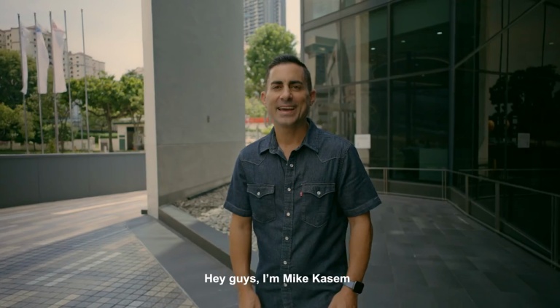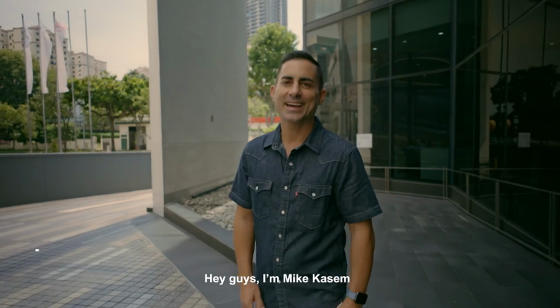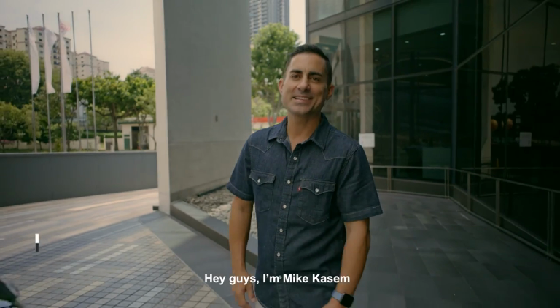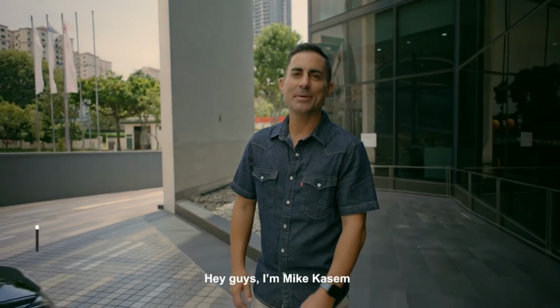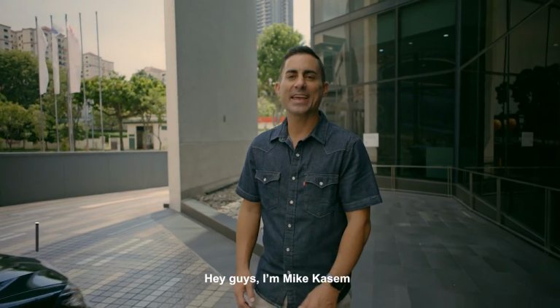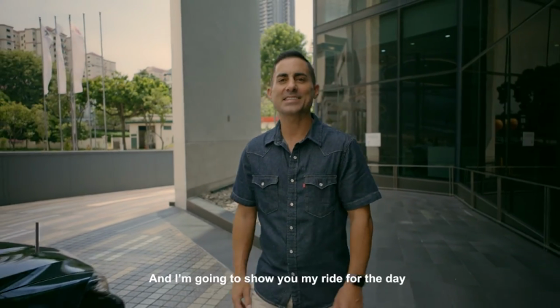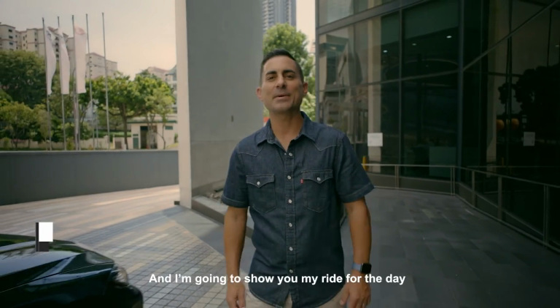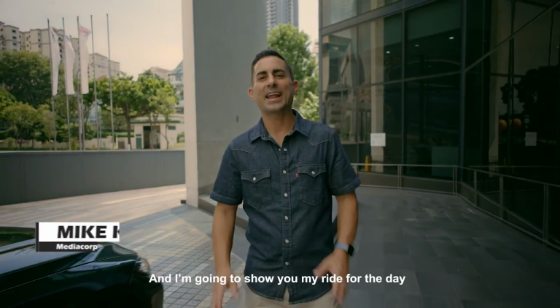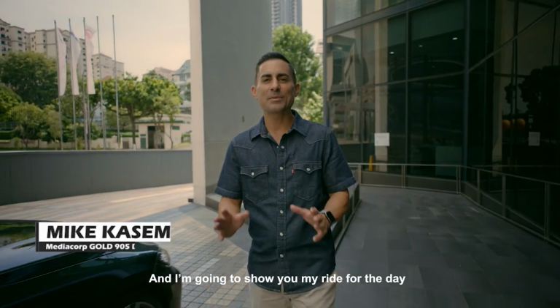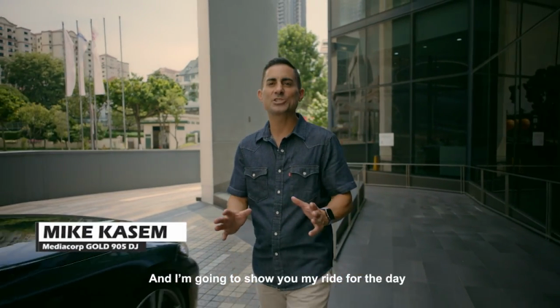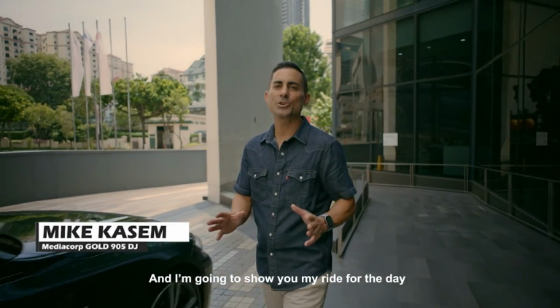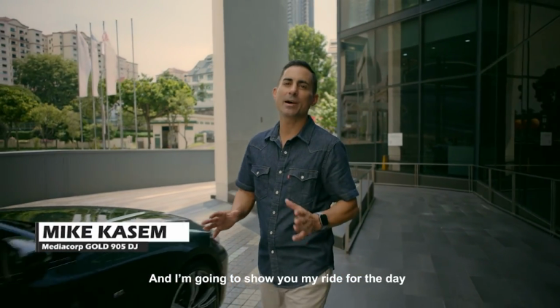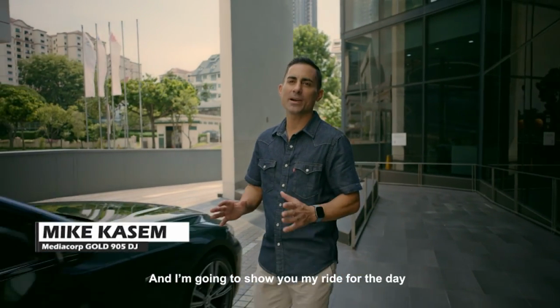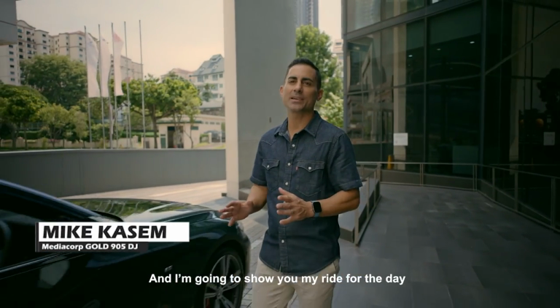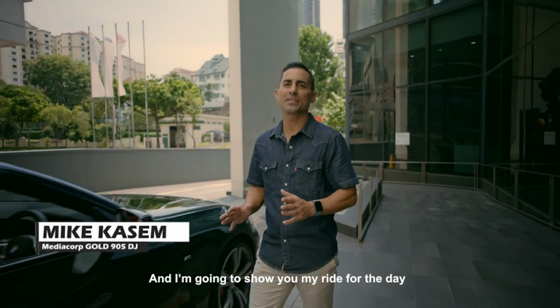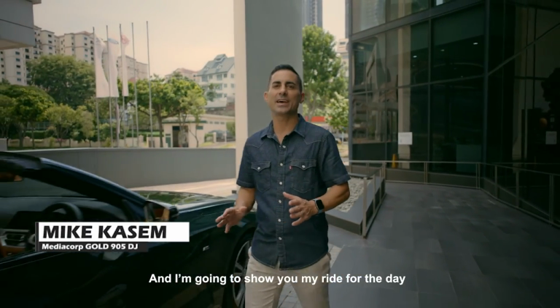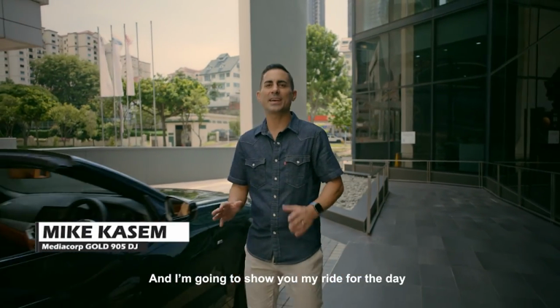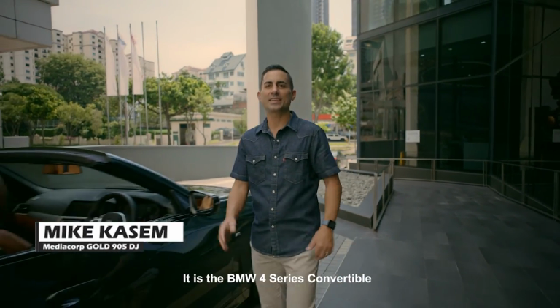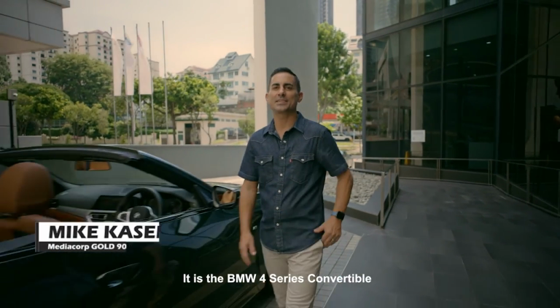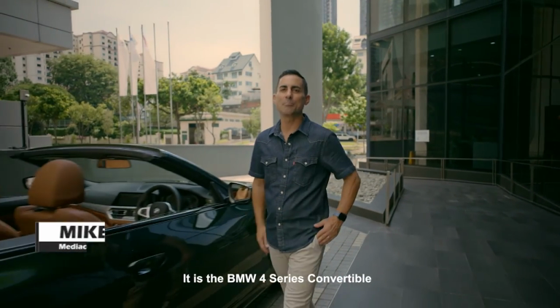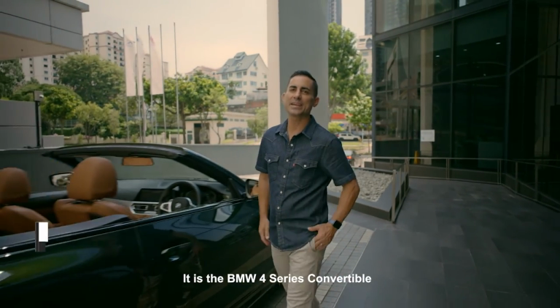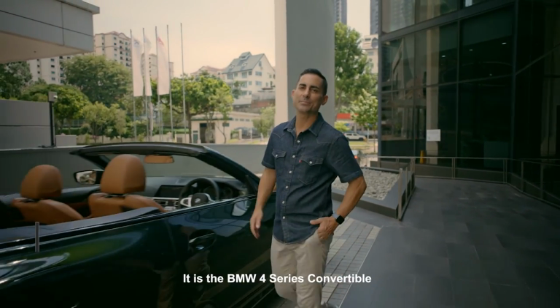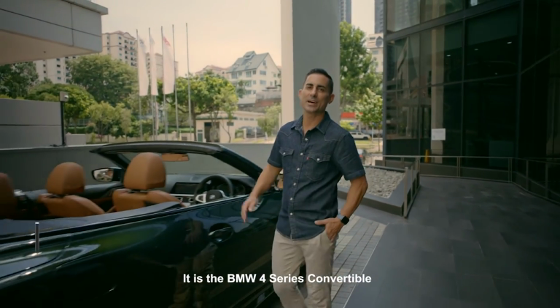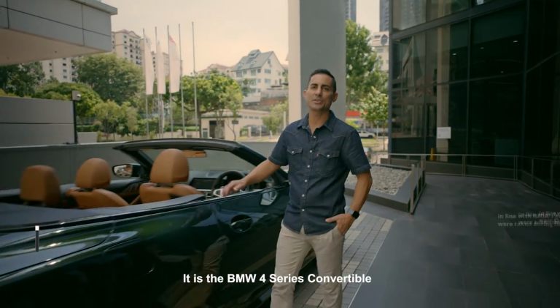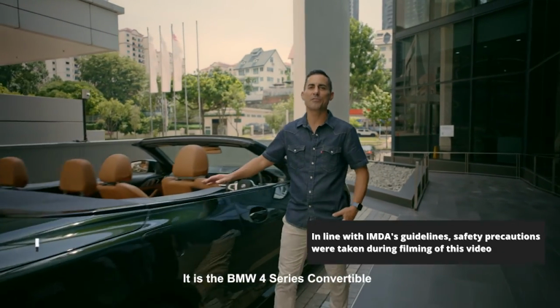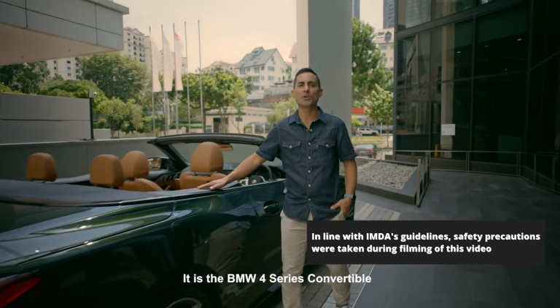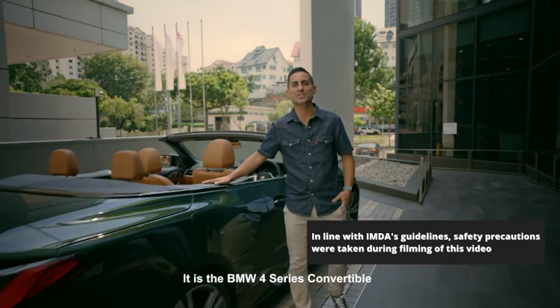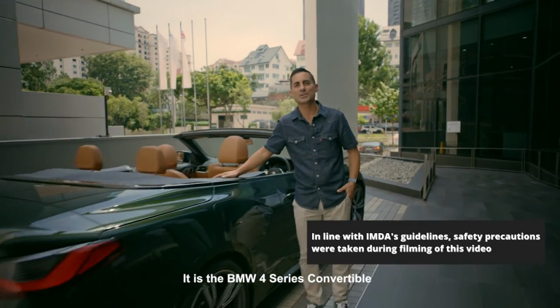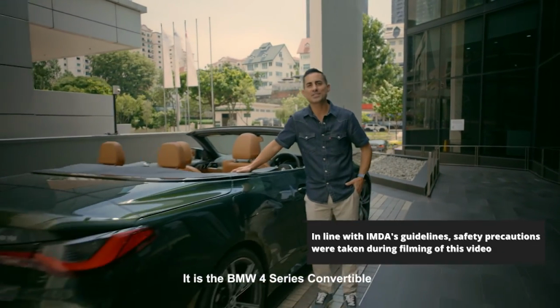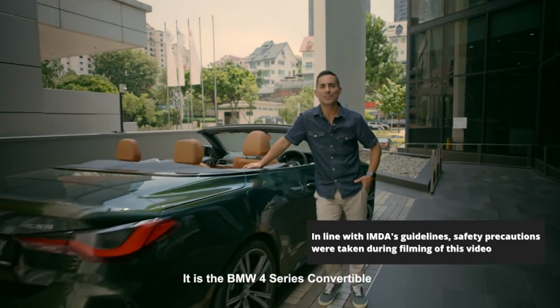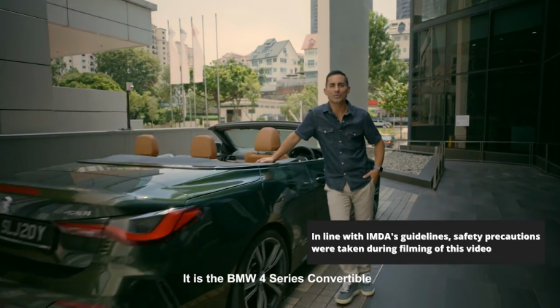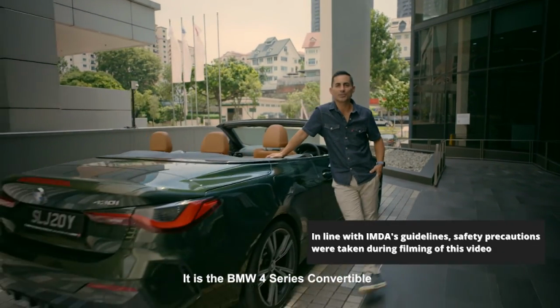Hey guys, I'm Mike Kasem and I'm going to show you my ride for the day. It is the BMW 4 Series Convertible.